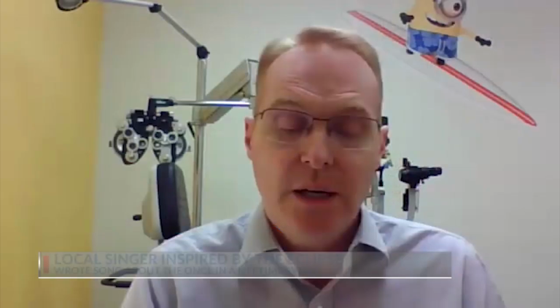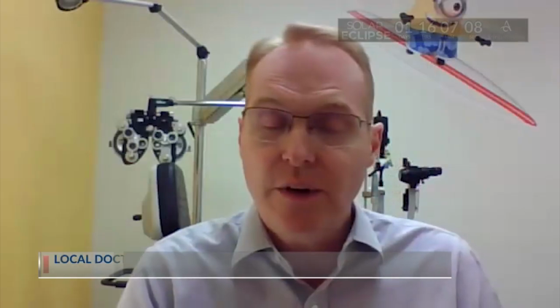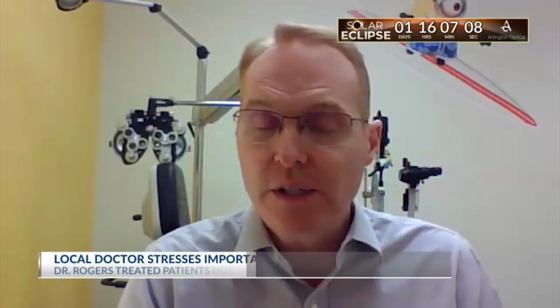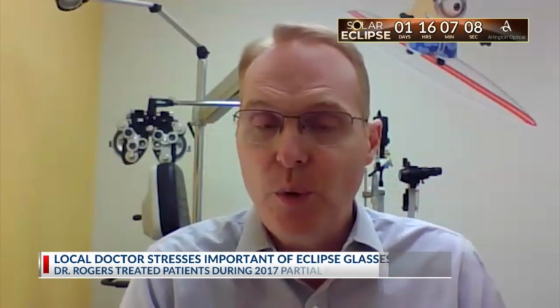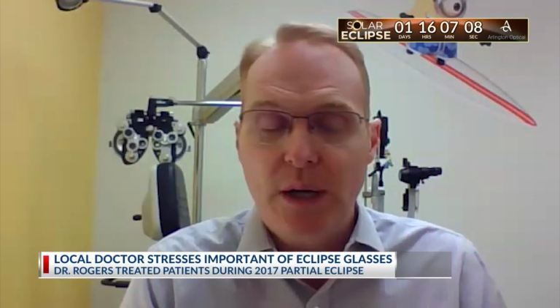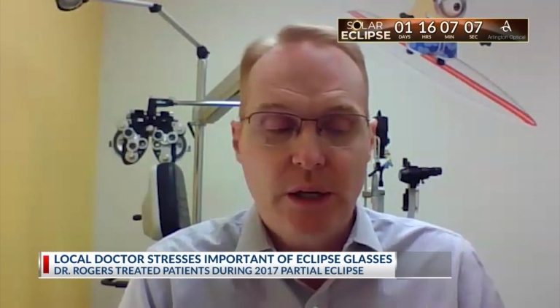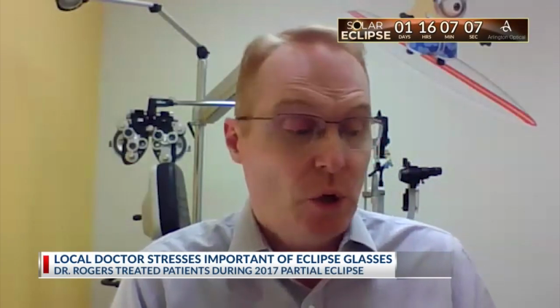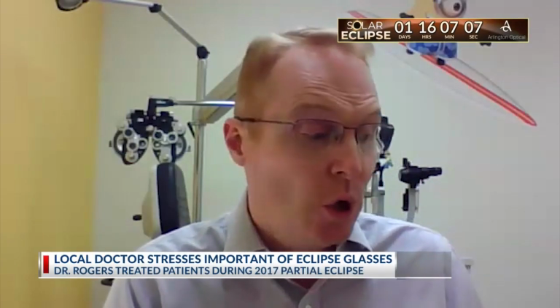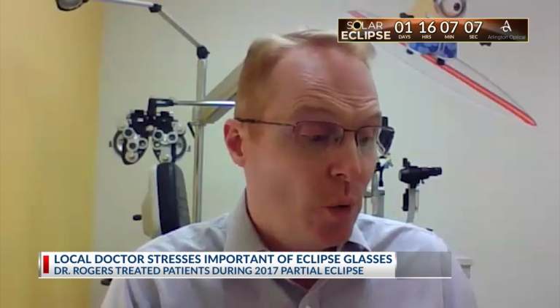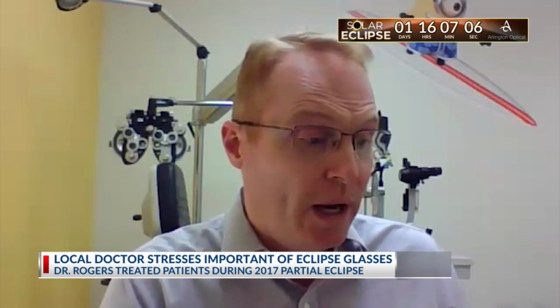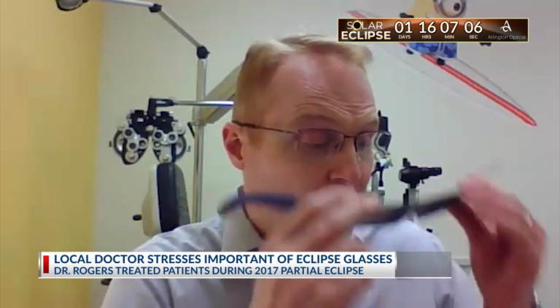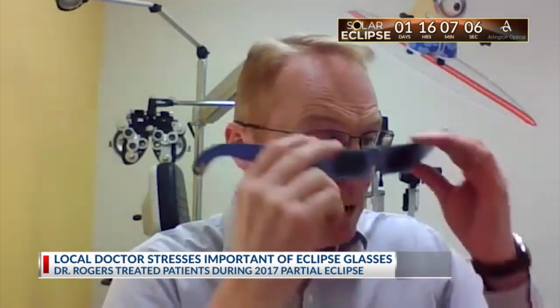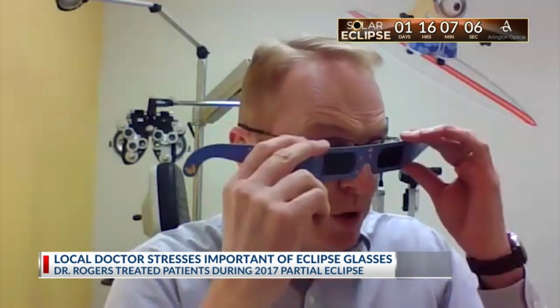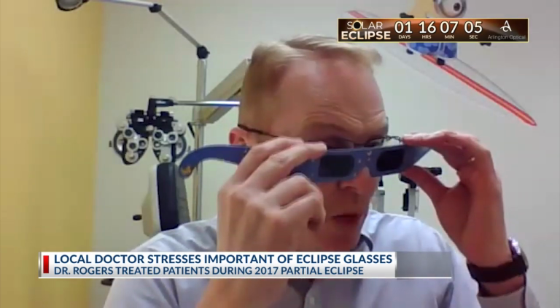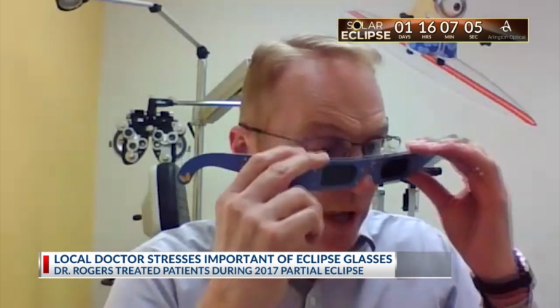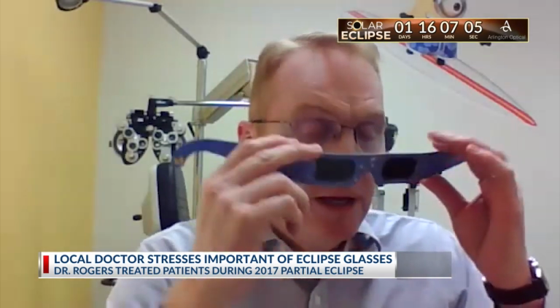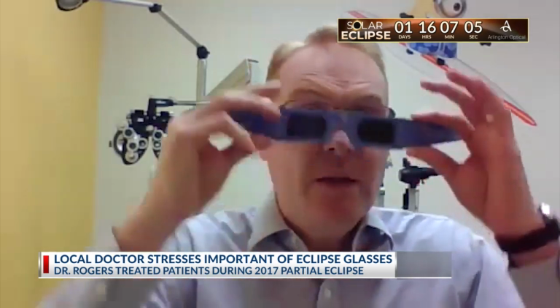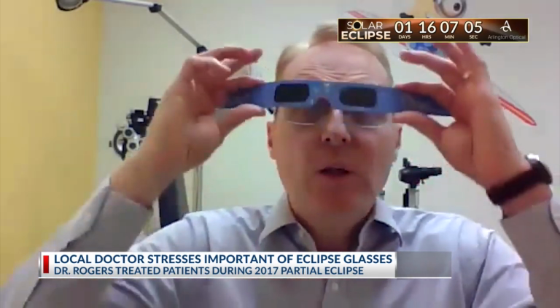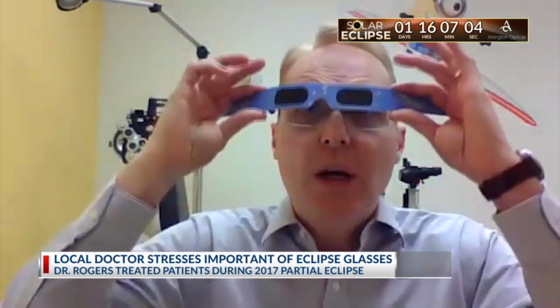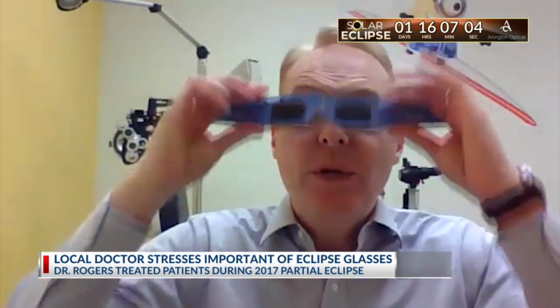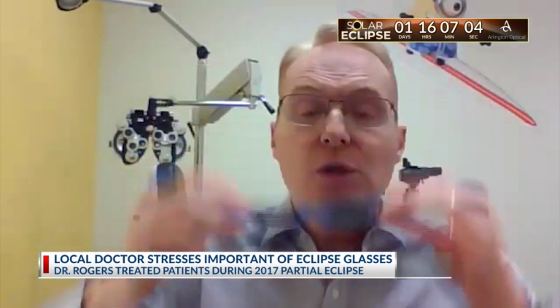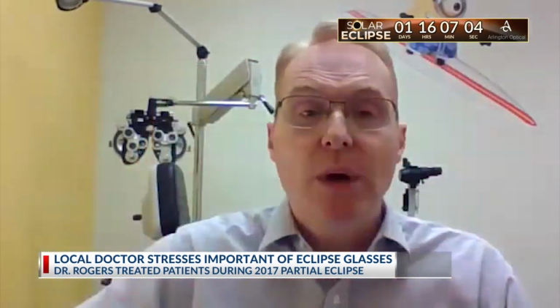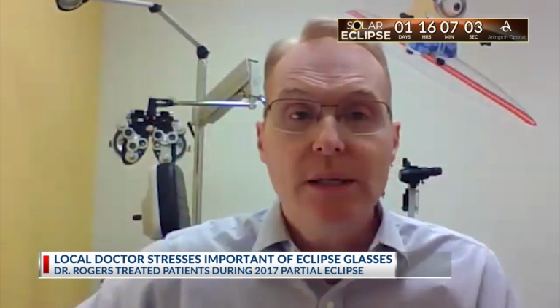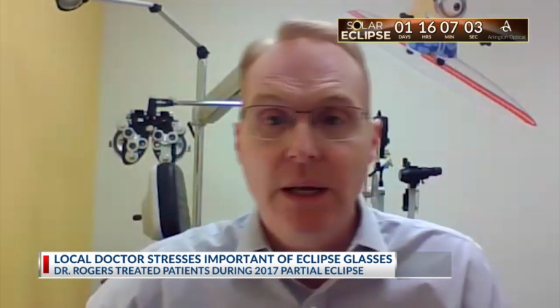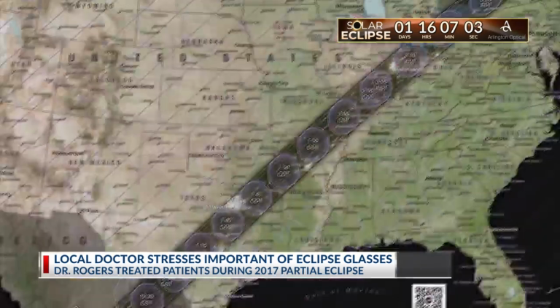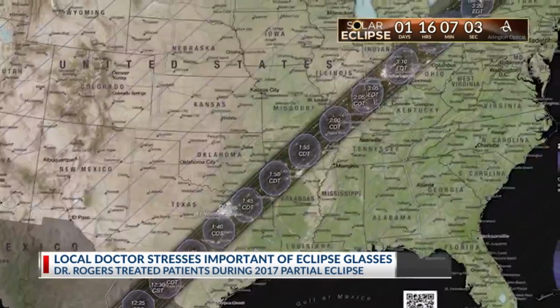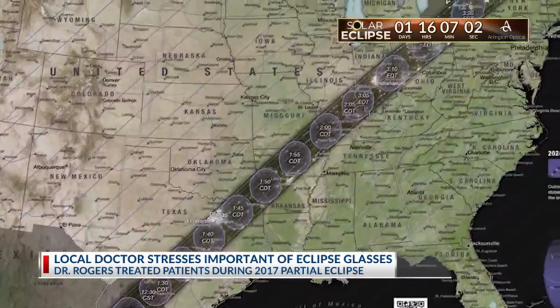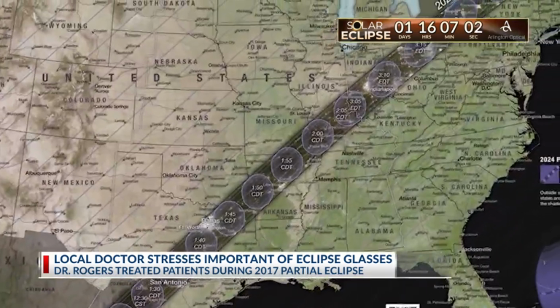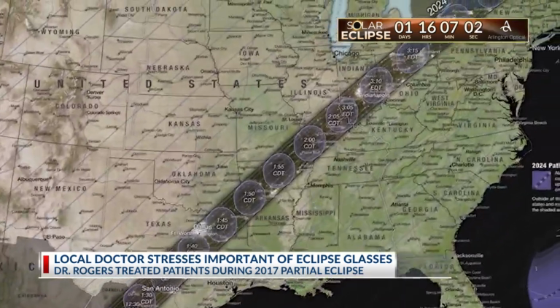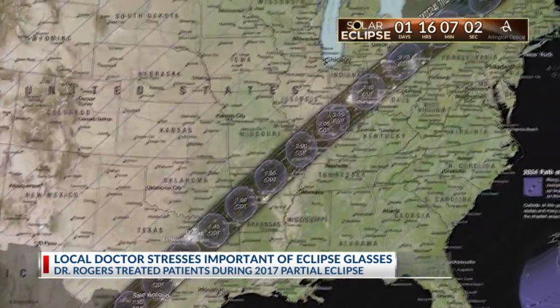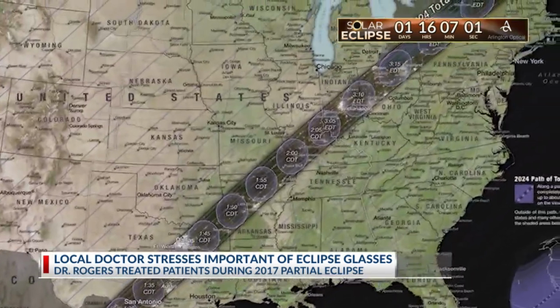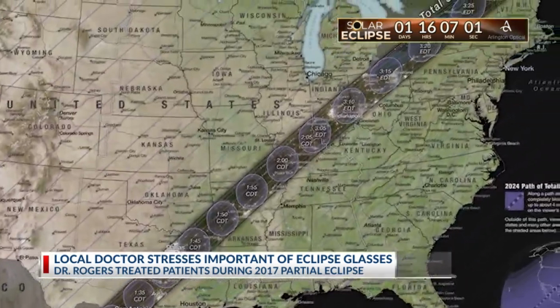It's a very simple process: look away, put them on, then look up and enjoy the sun. Fifteen minutes before totality,